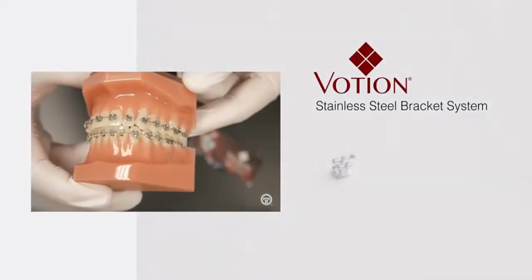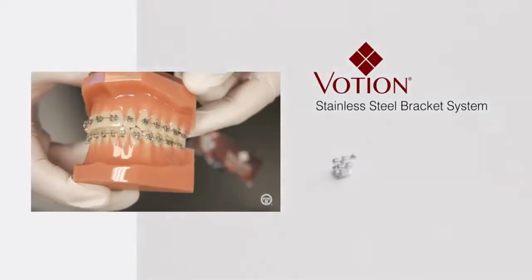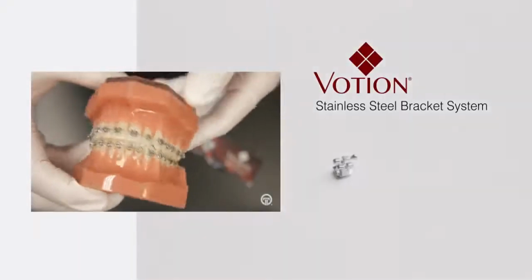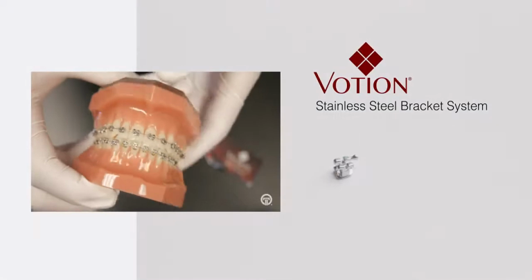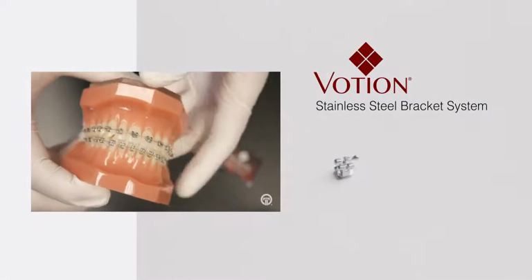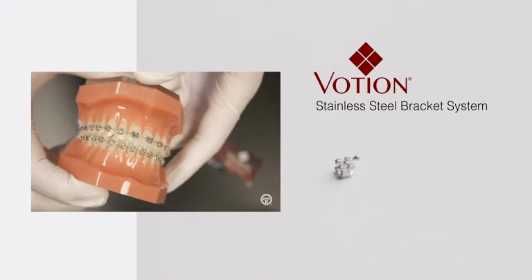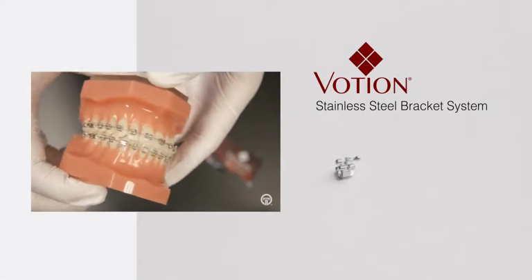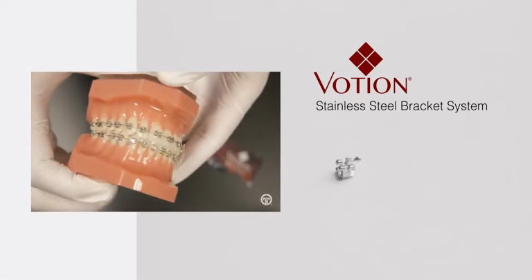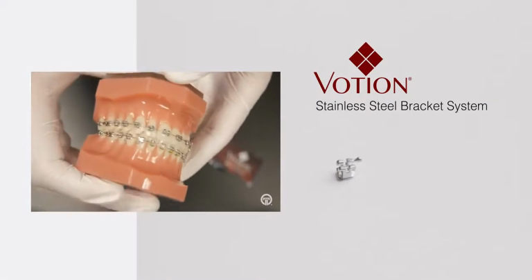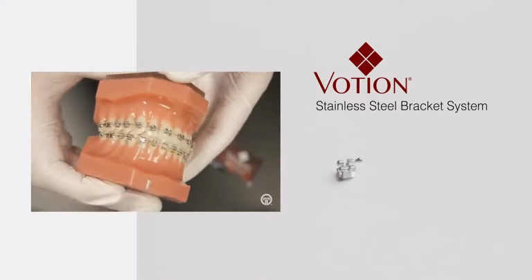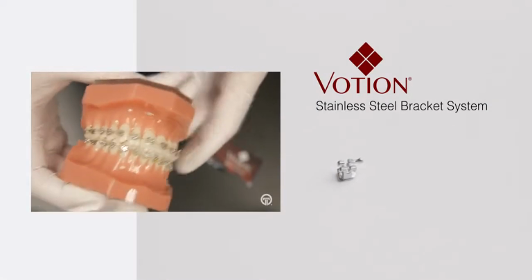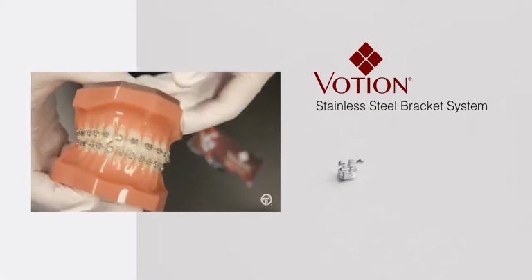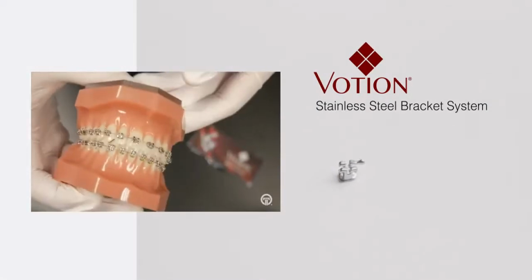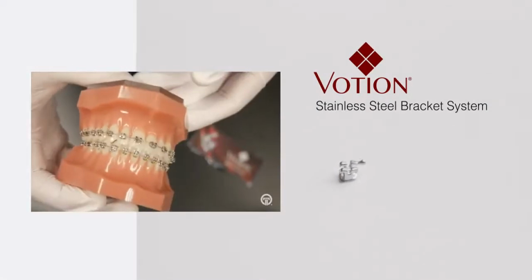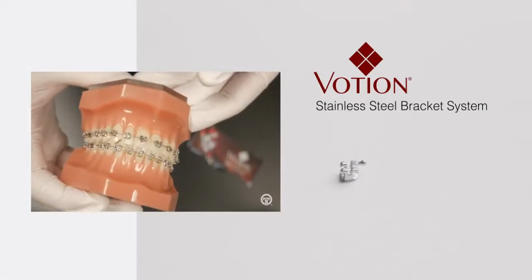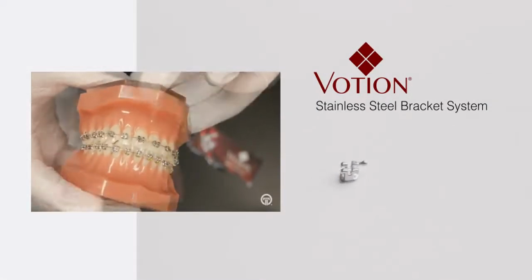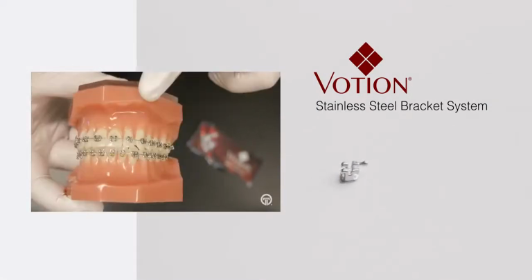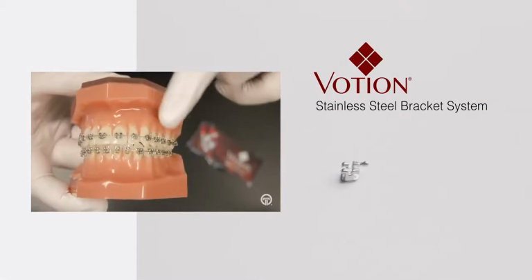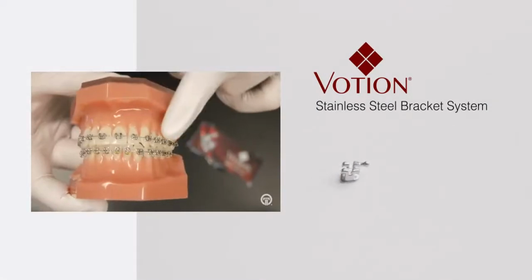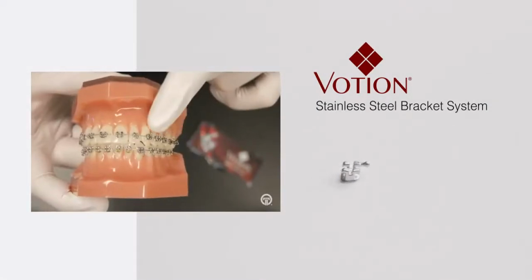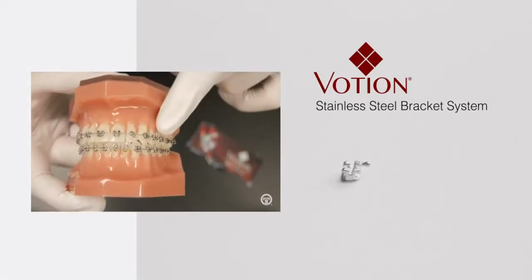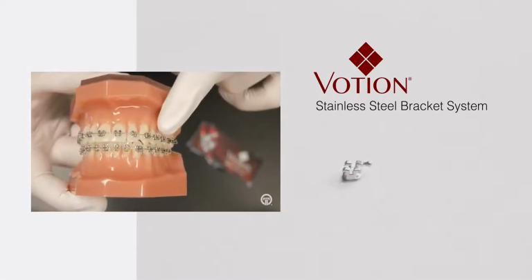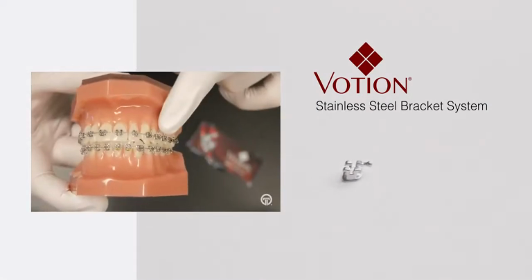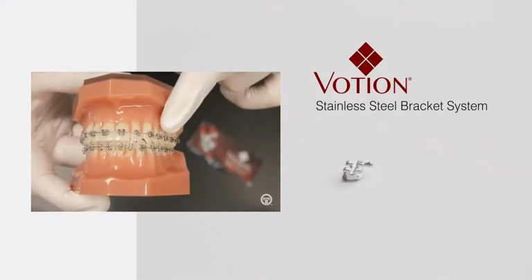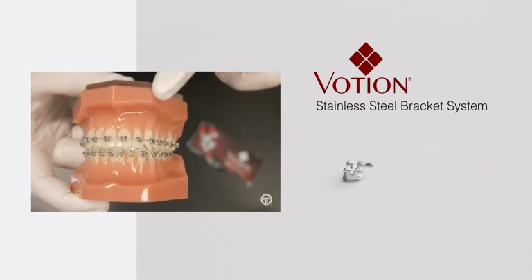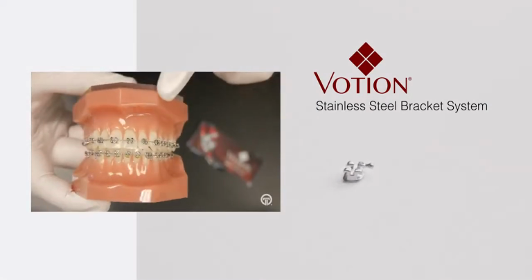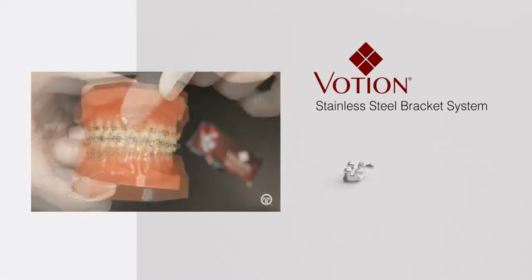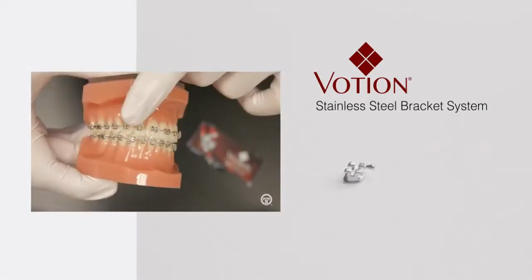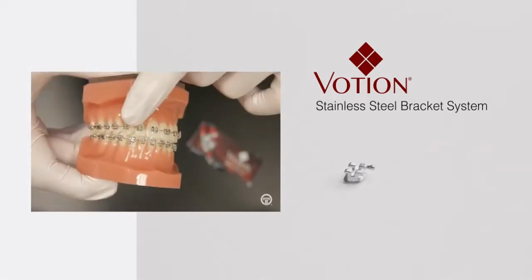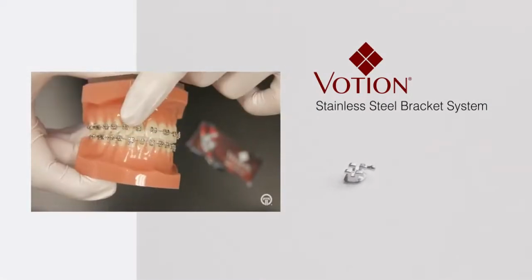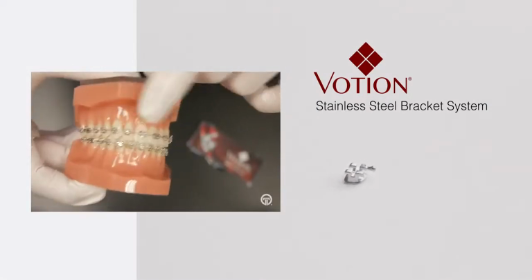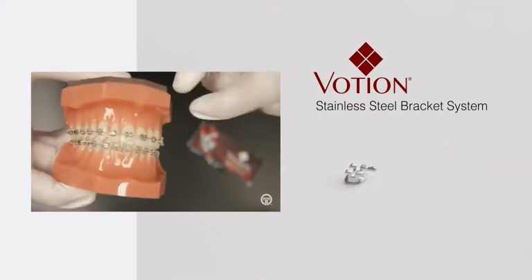Votion is very similar in design to the OmniArch Plus and is a great option for clinicians that are looking to make the switch to a new traditional bracket.